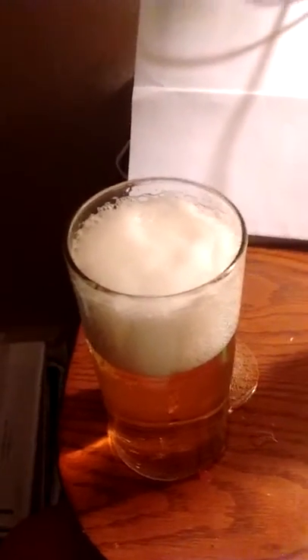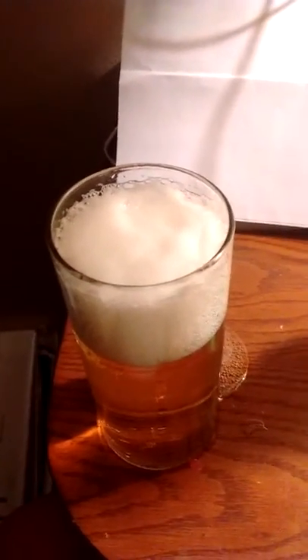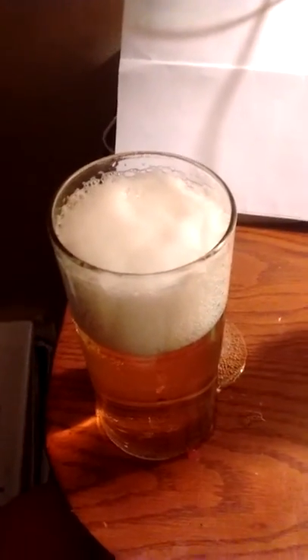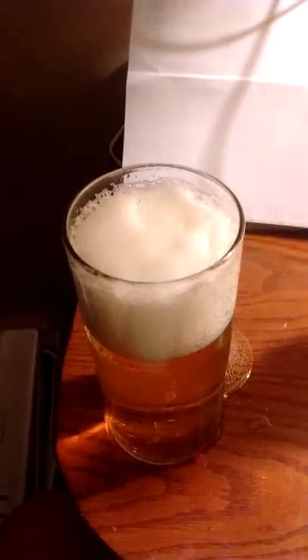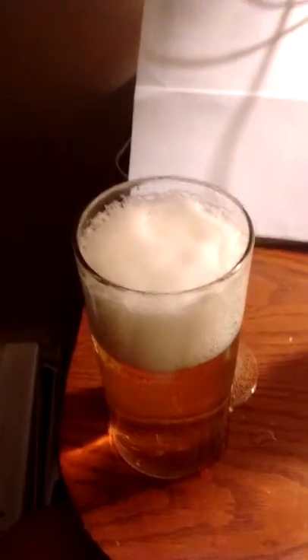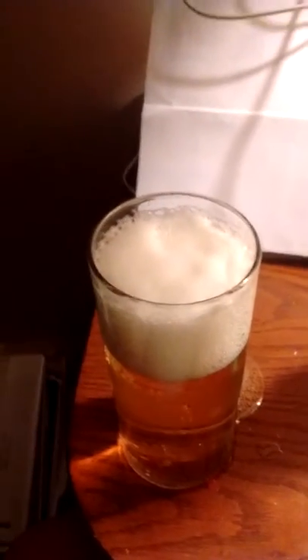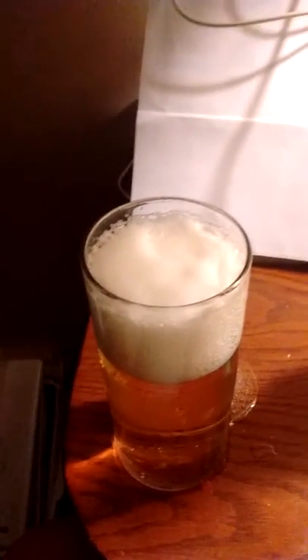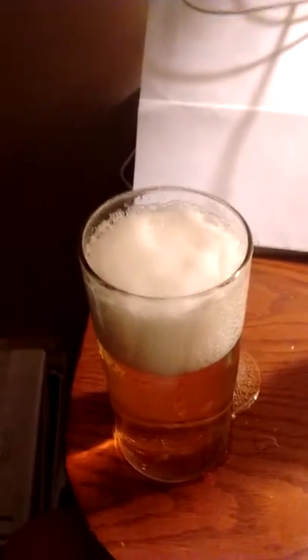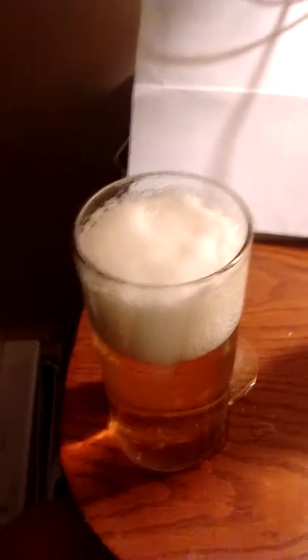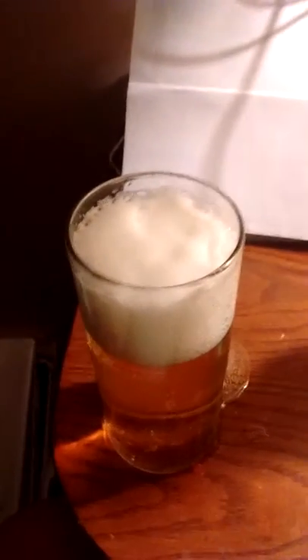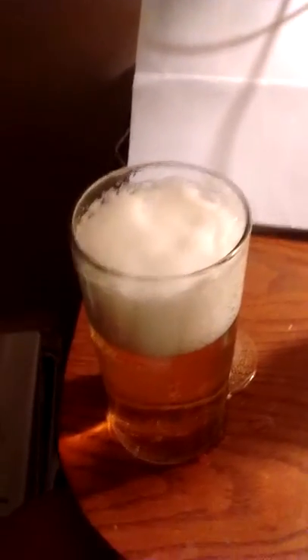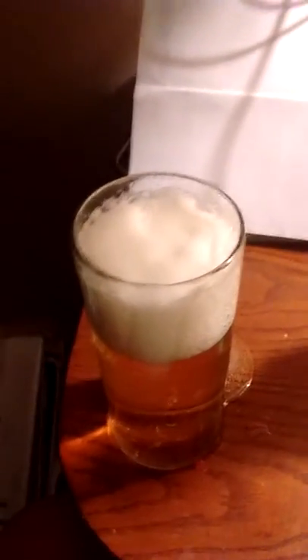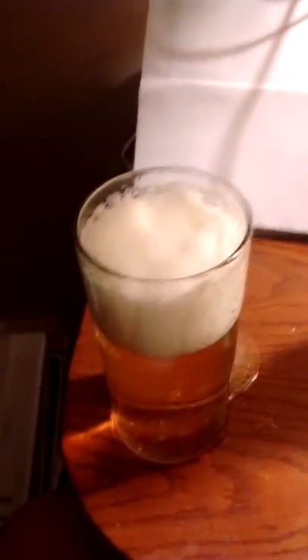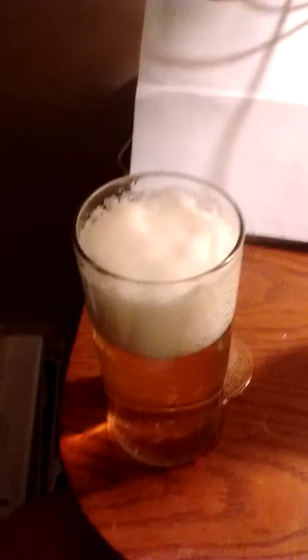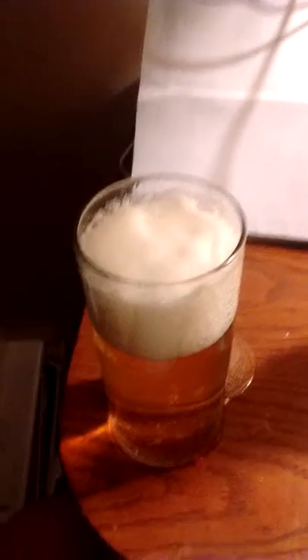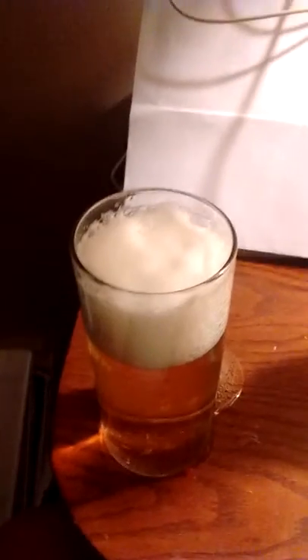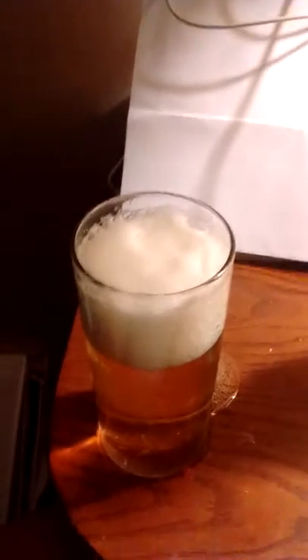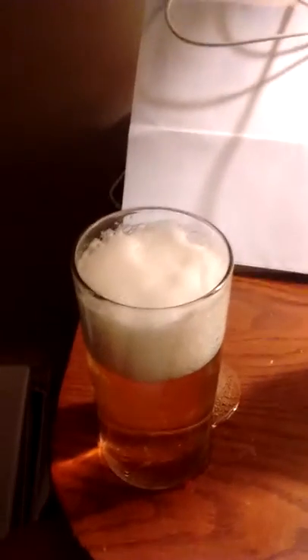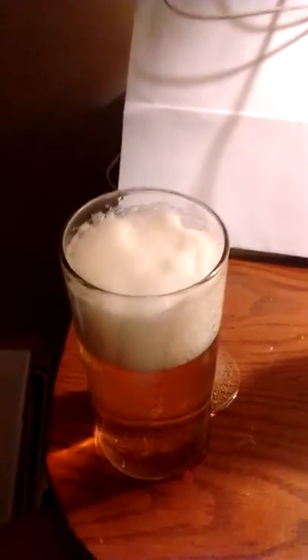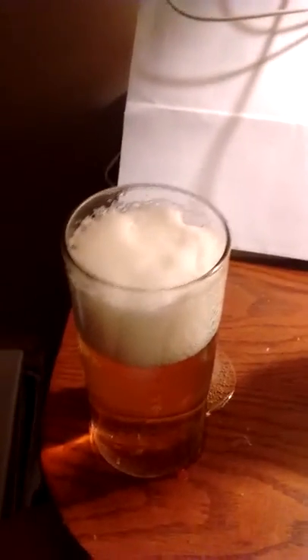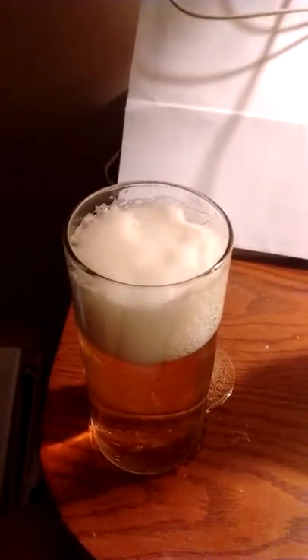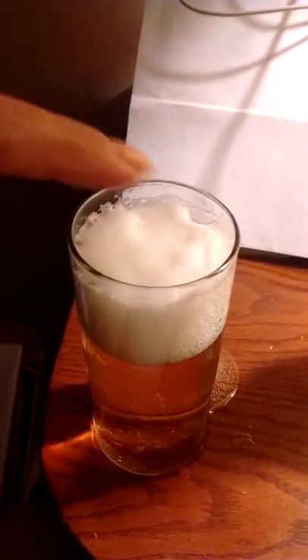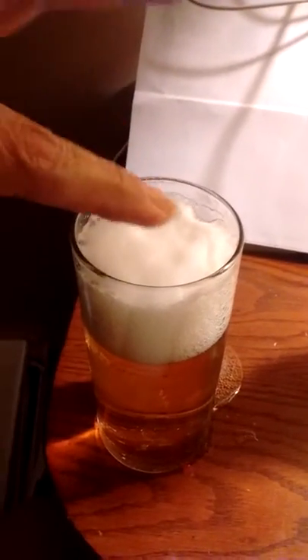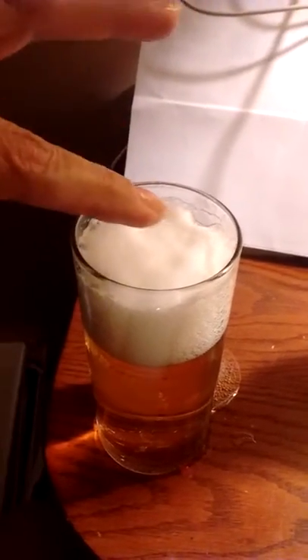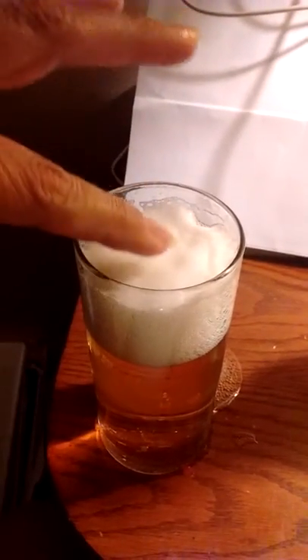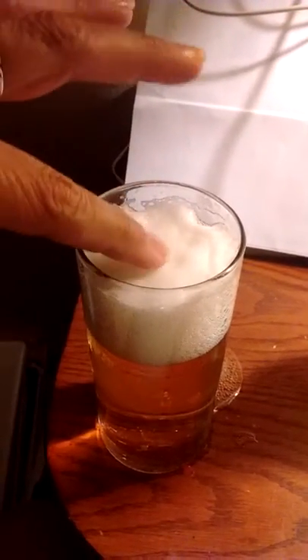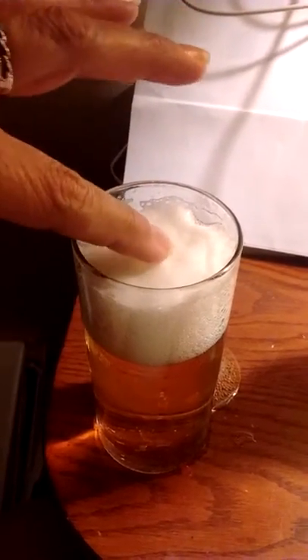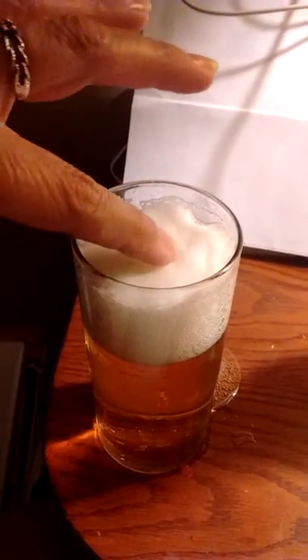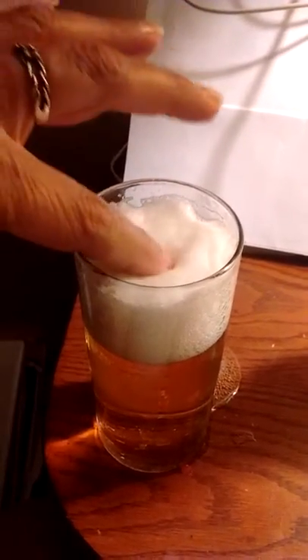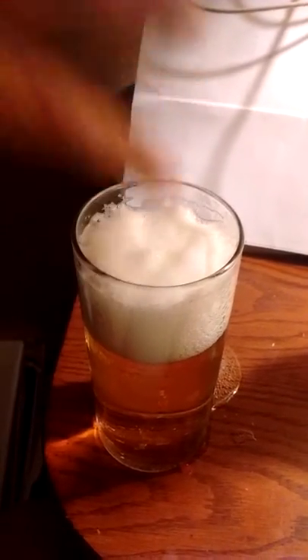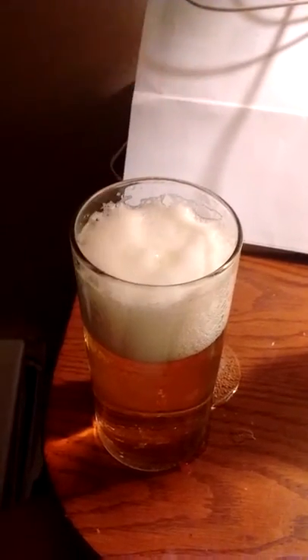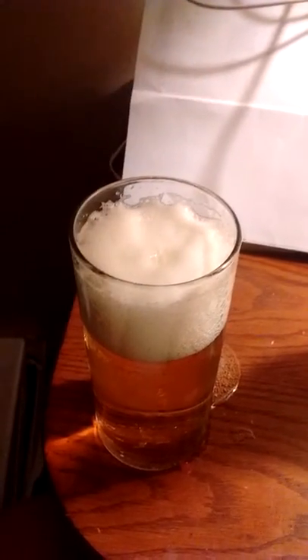Alright, I'm going to try the other one. Wiggle, wiggle, wiggle. And then touch it.